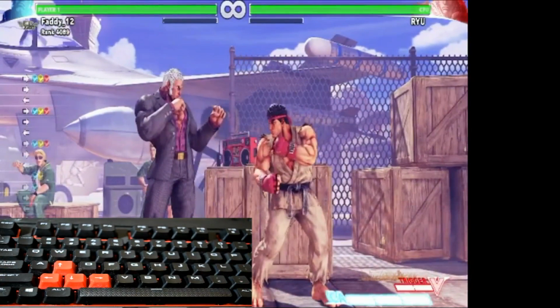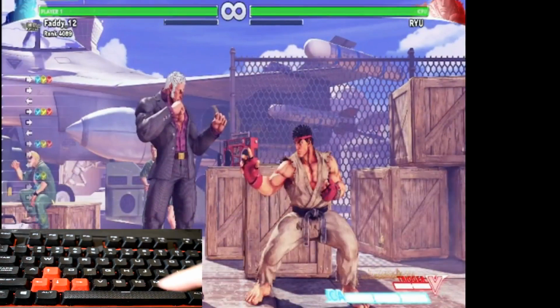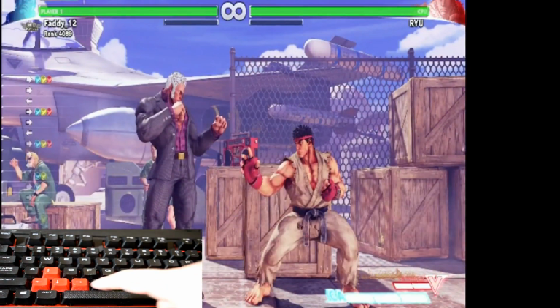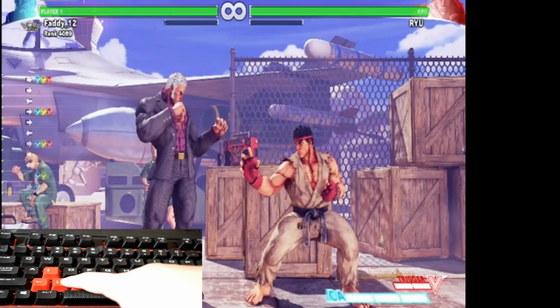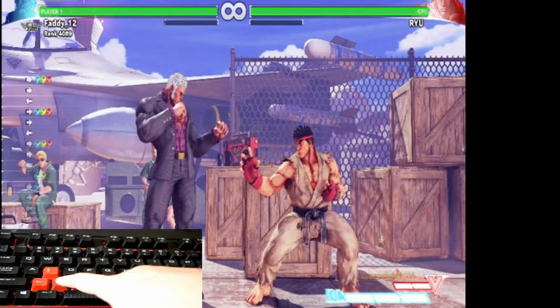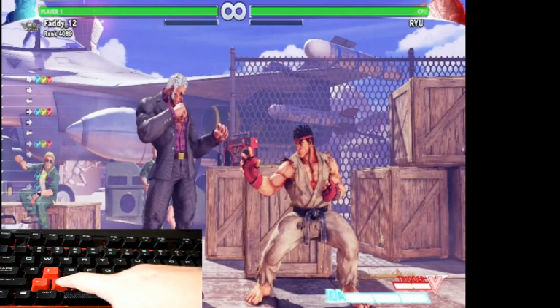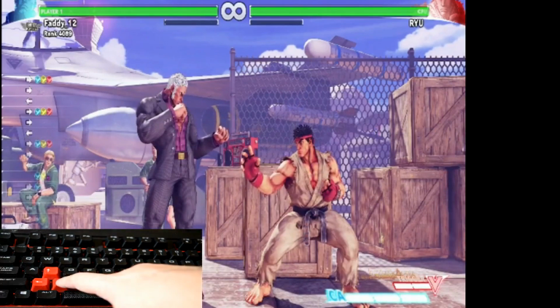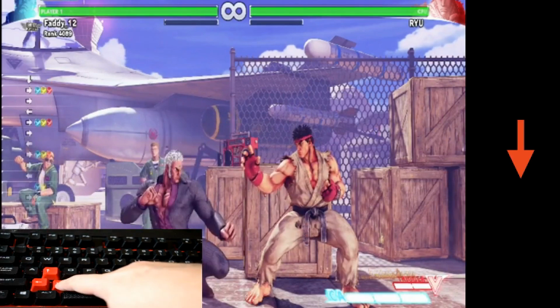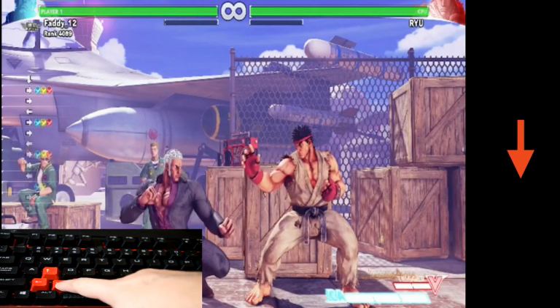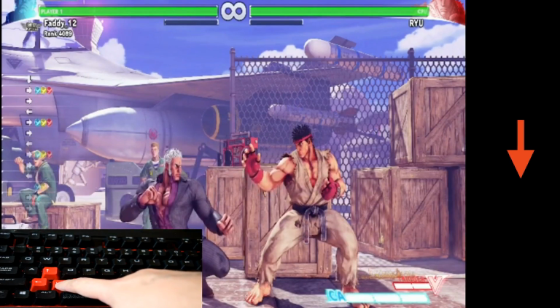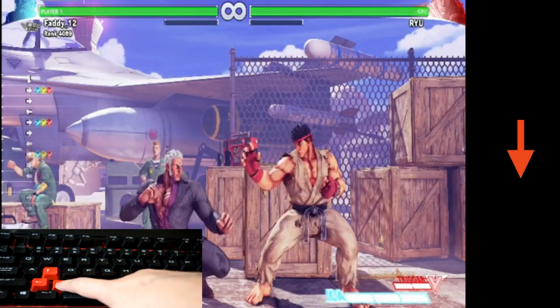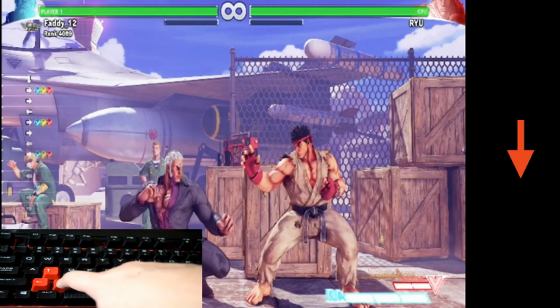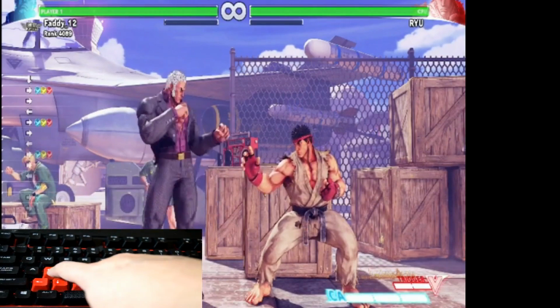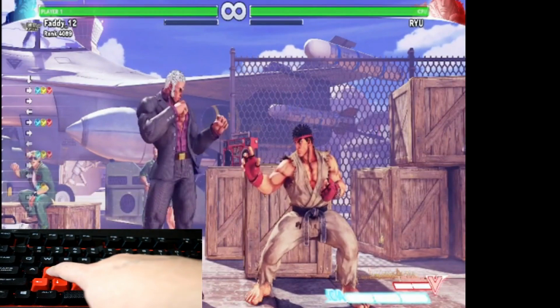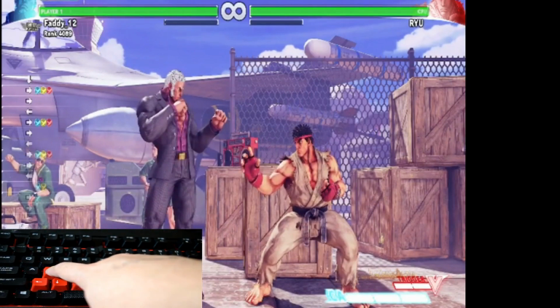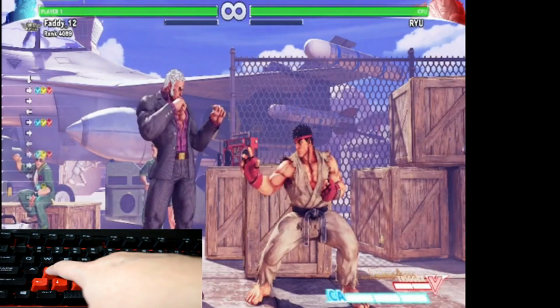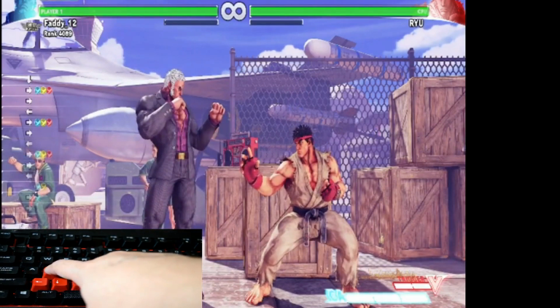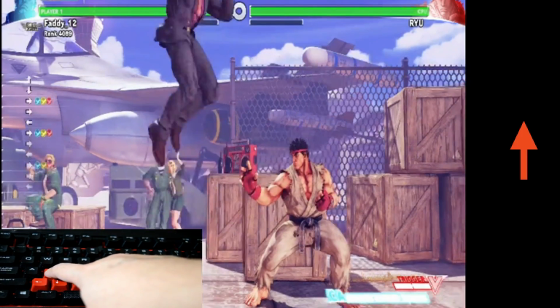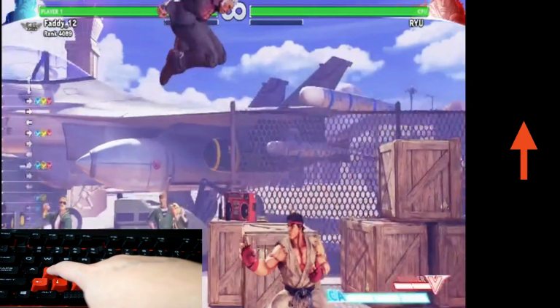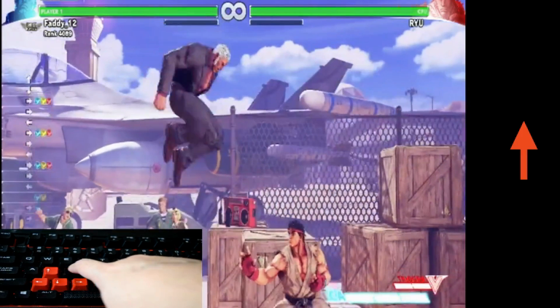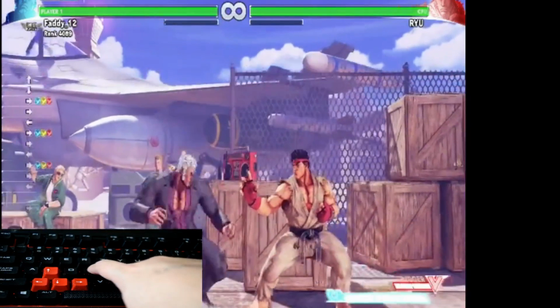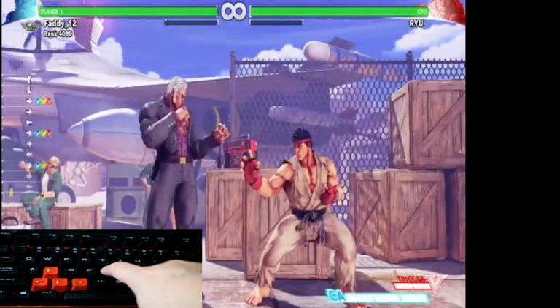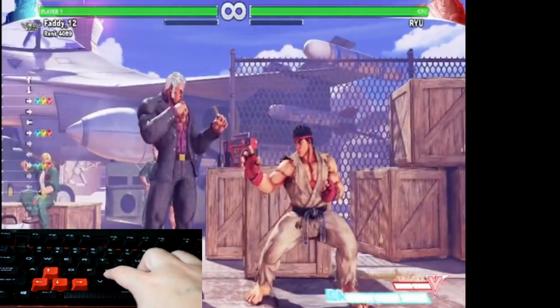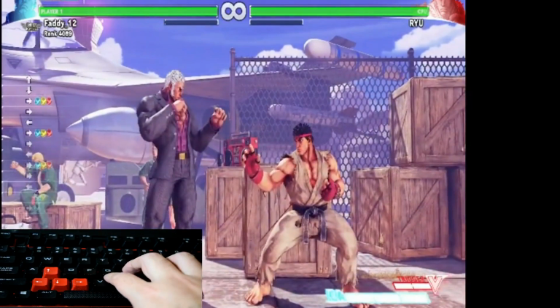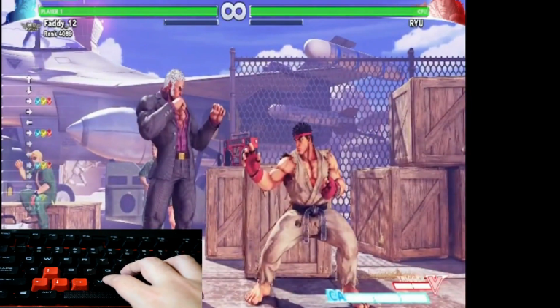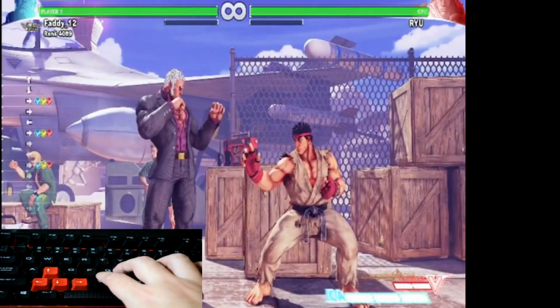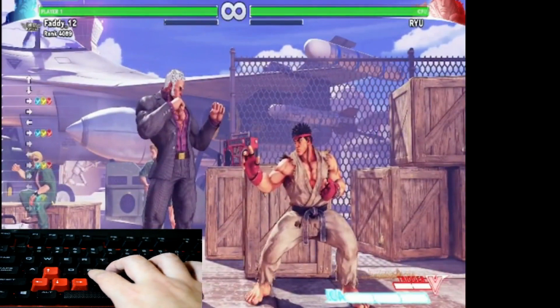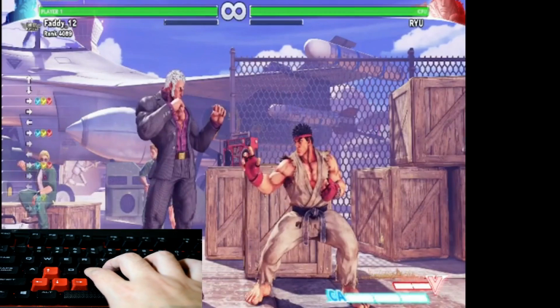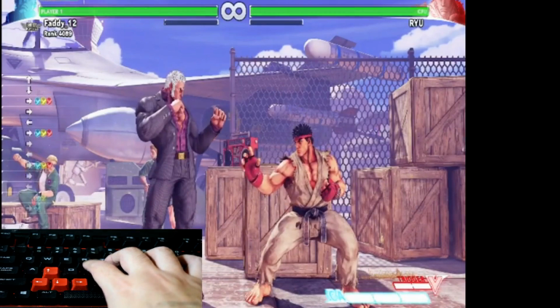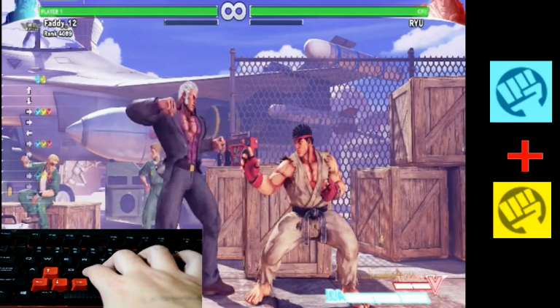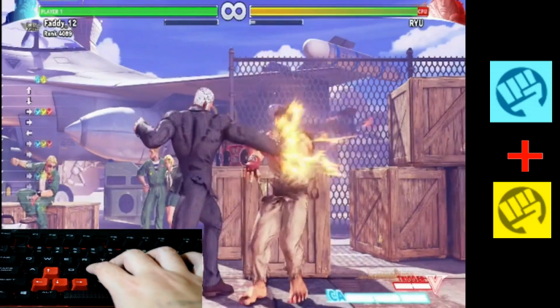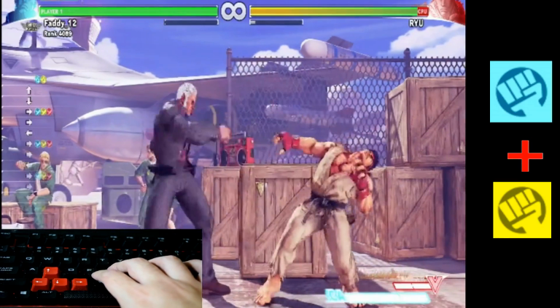To do Urien's headbutt, you just hold down, then up, and push your punch button.